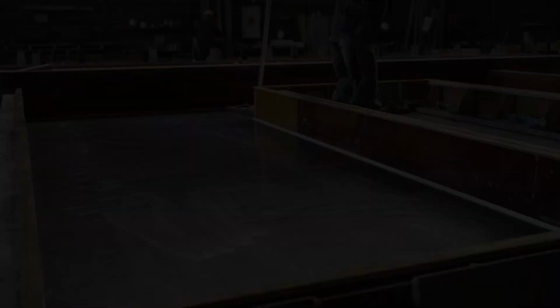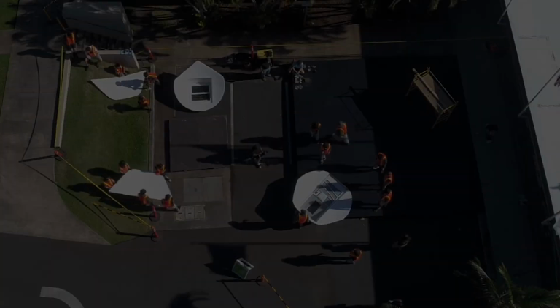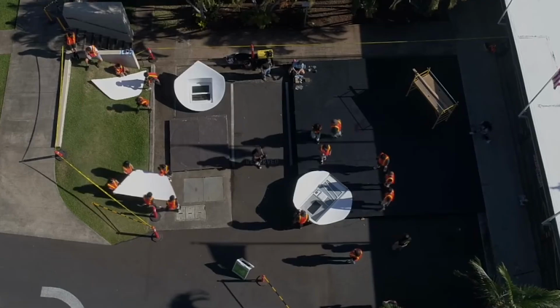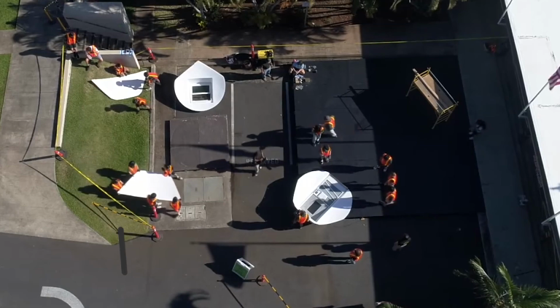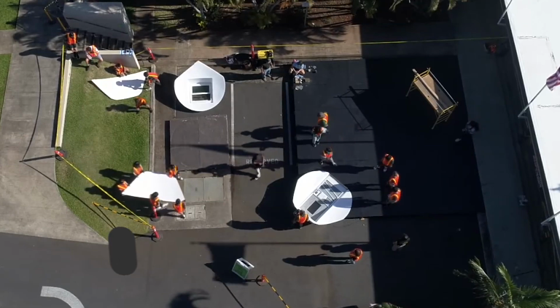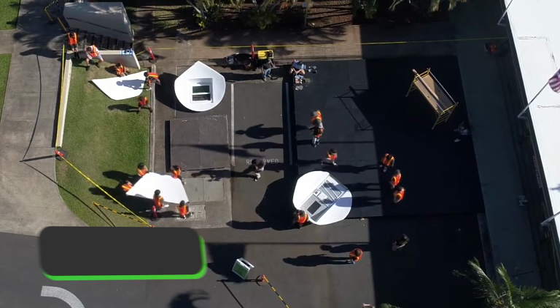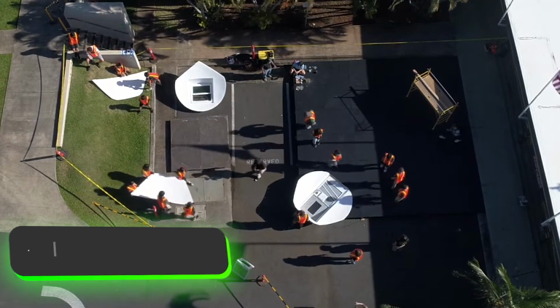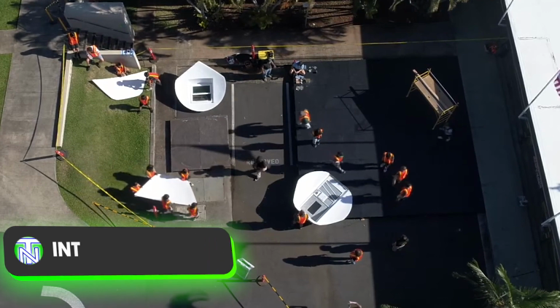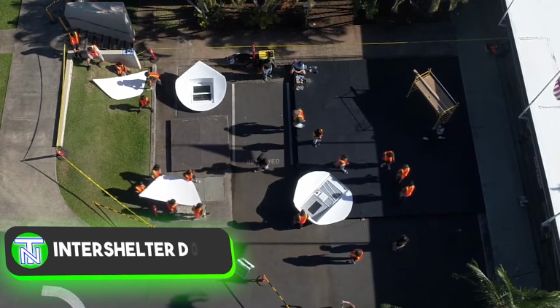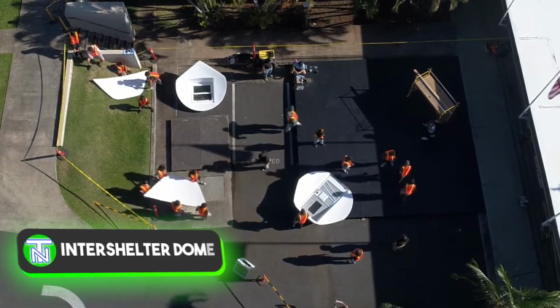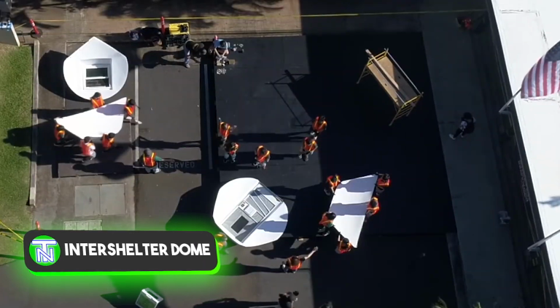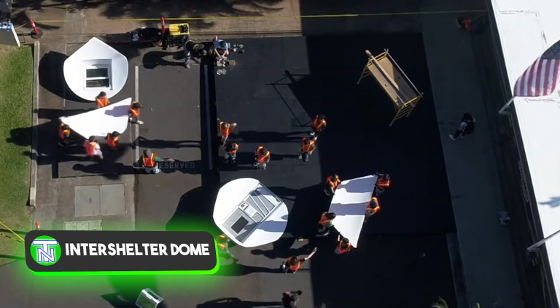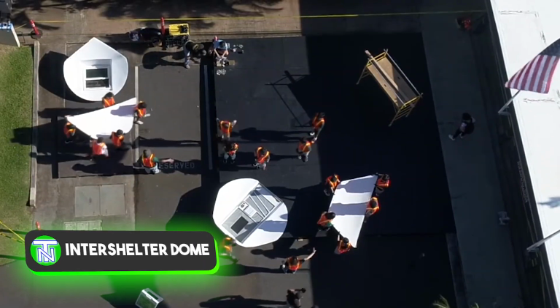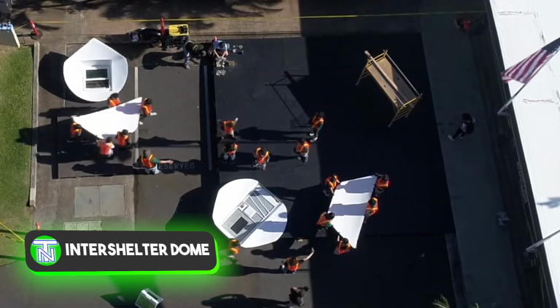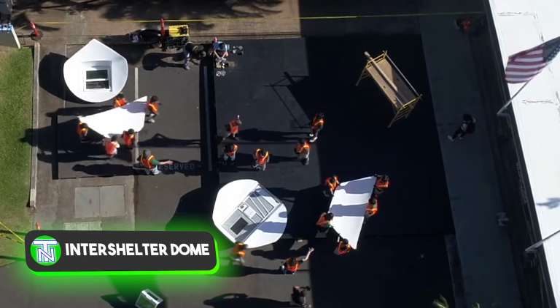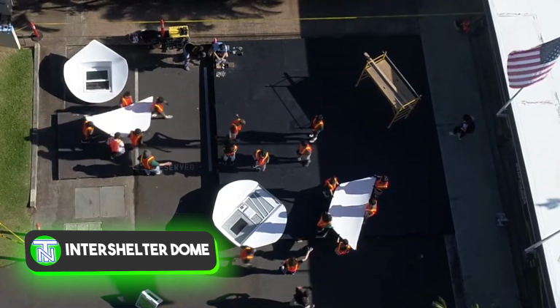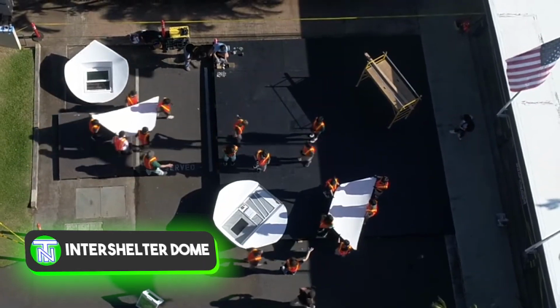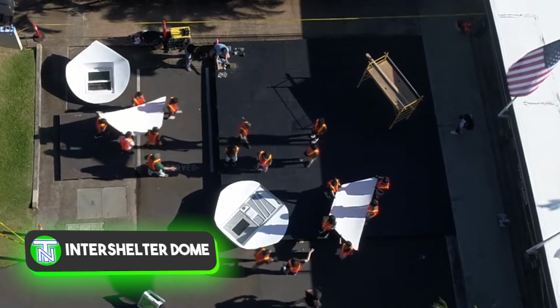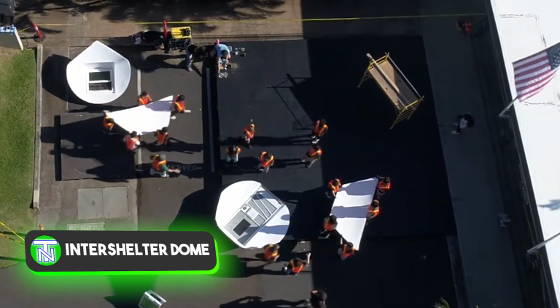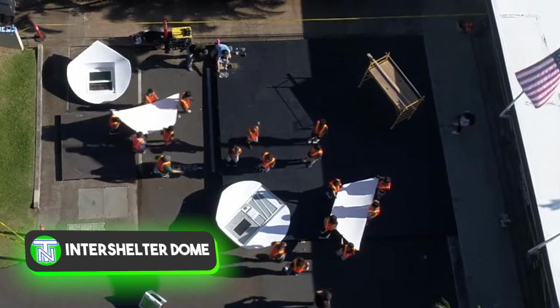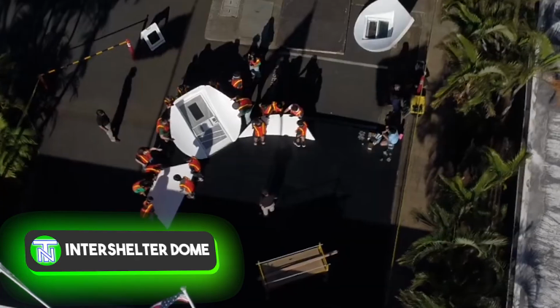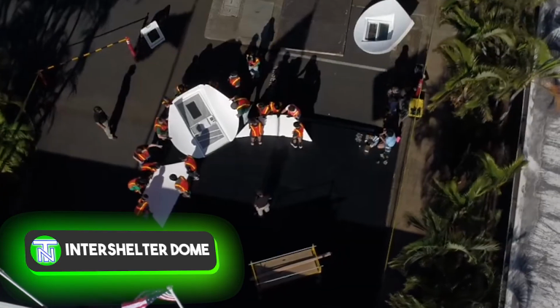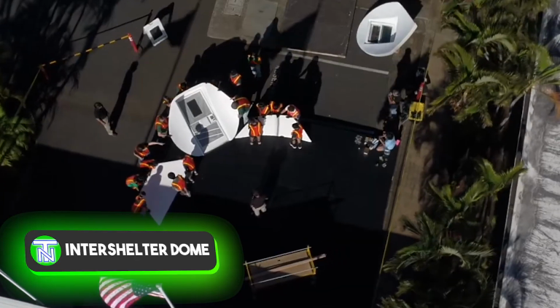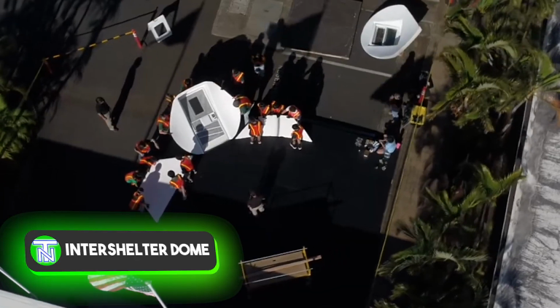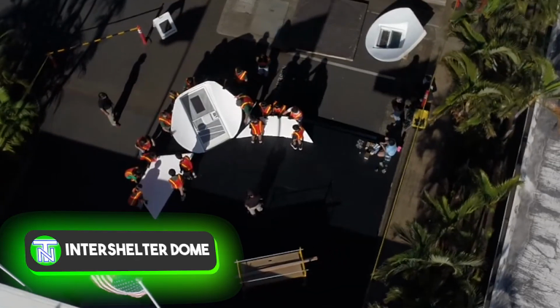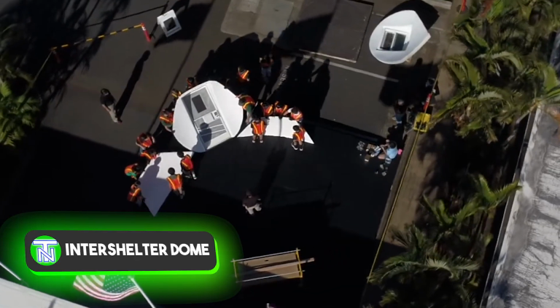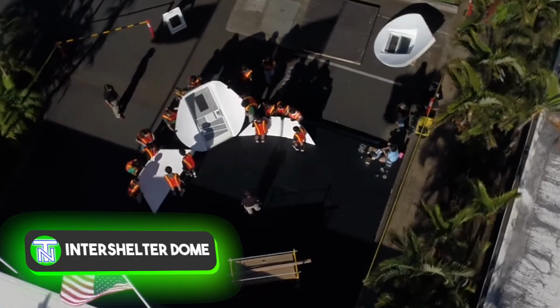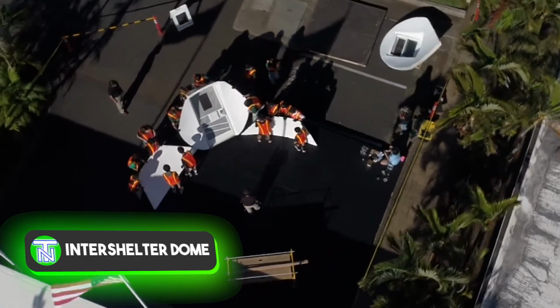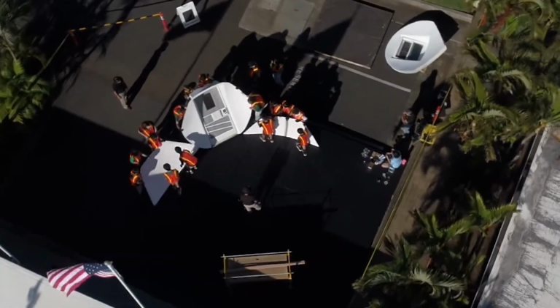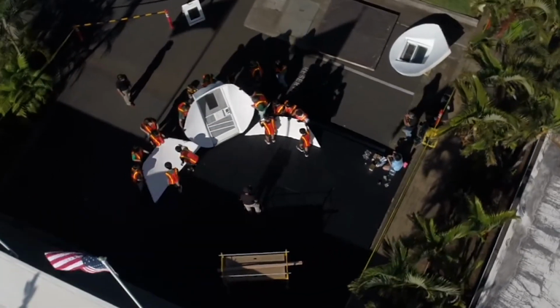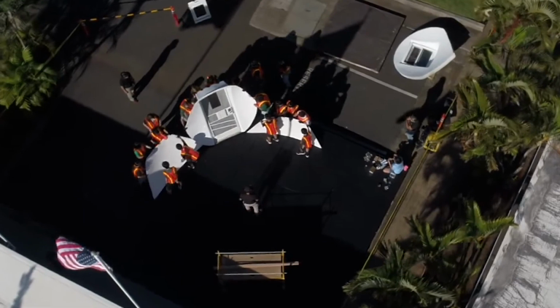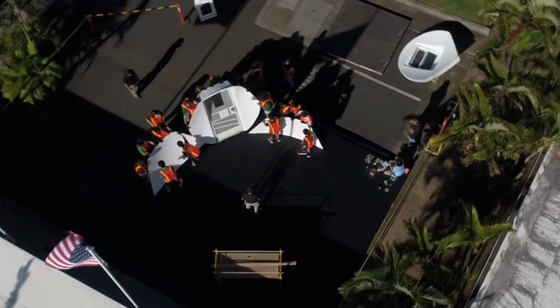Certainly, a team of 8th graders can construct a house, but it's achievable only with an inter-shelter prefabricated house.